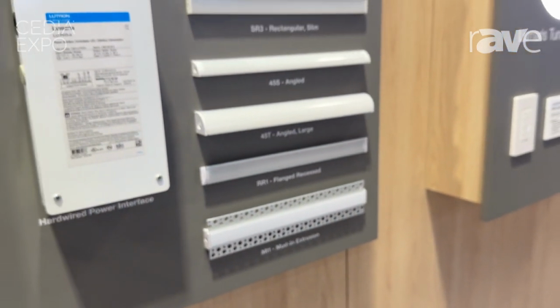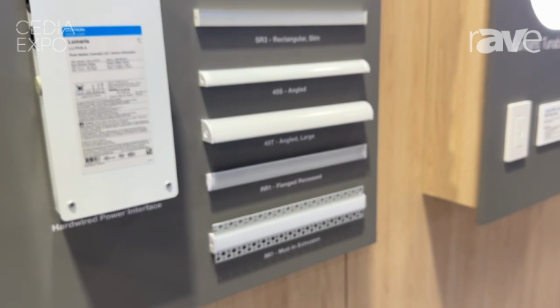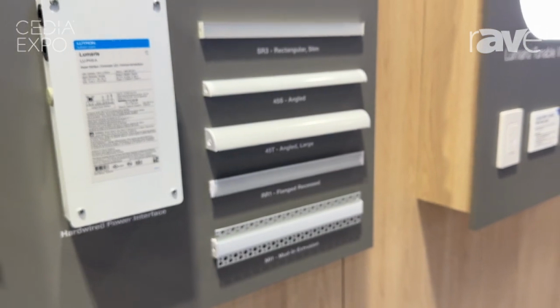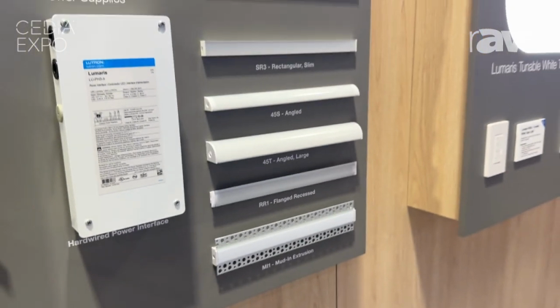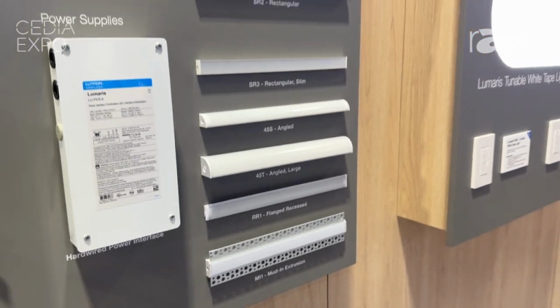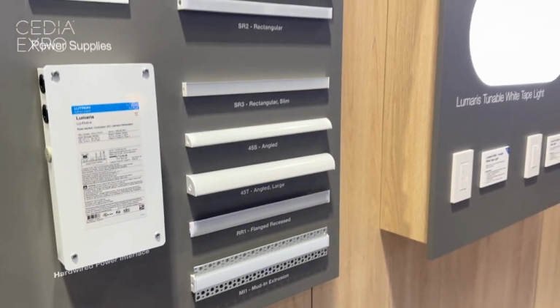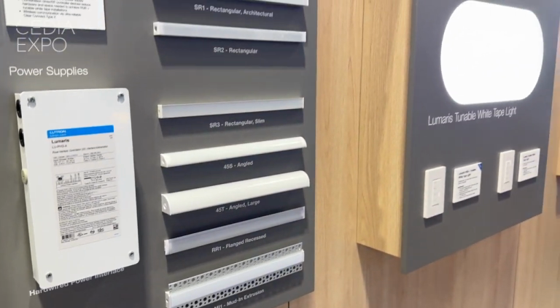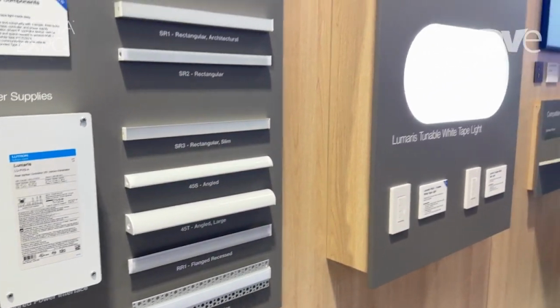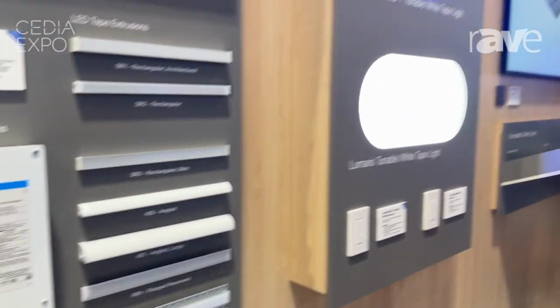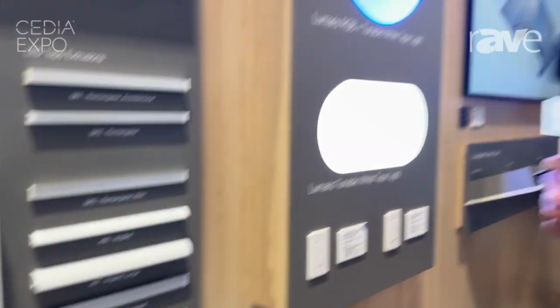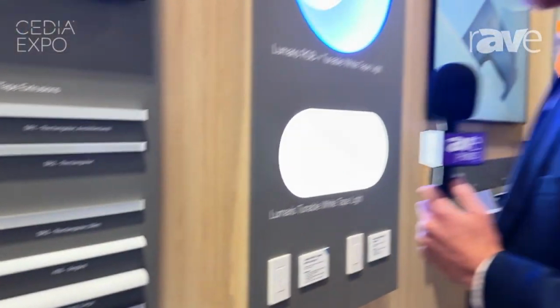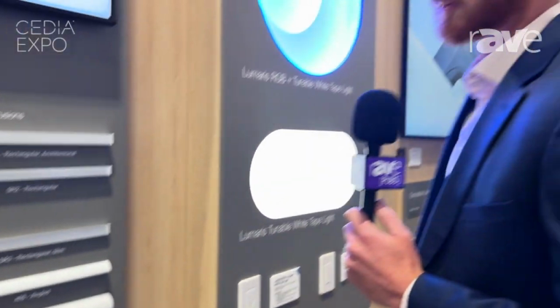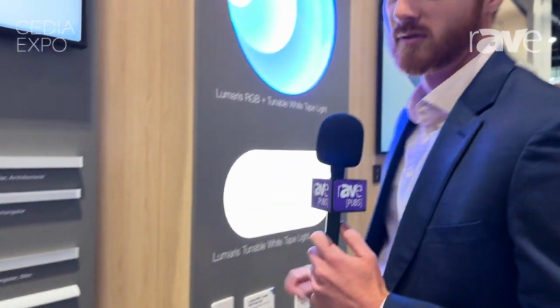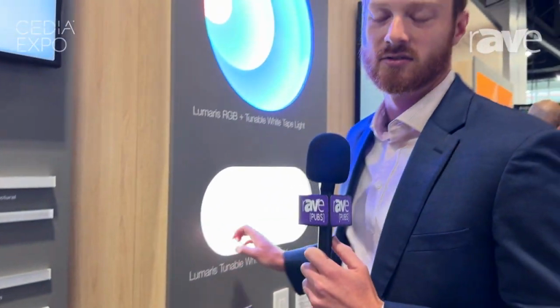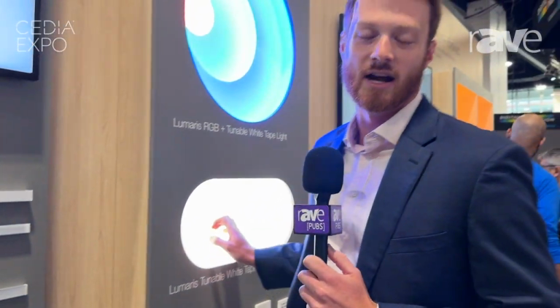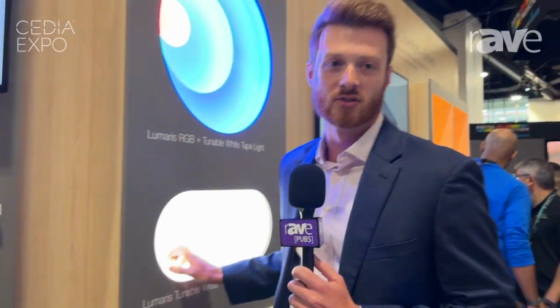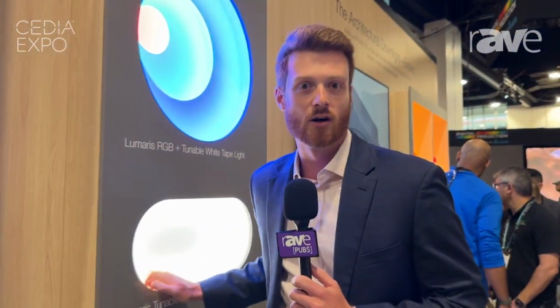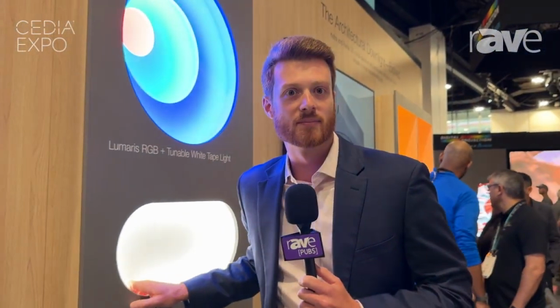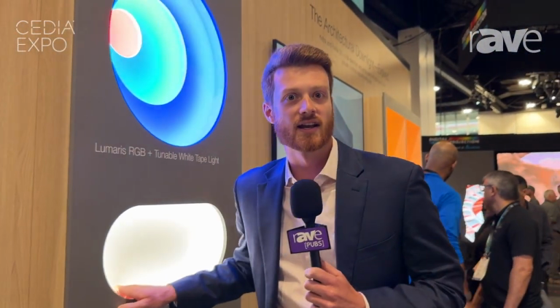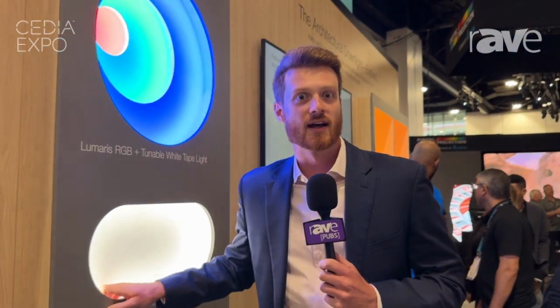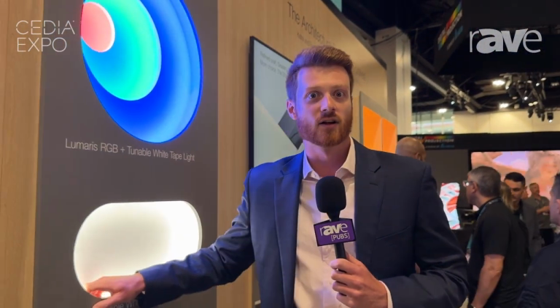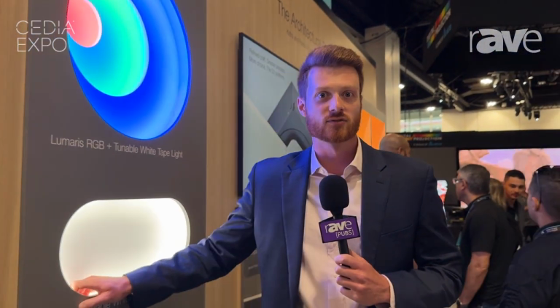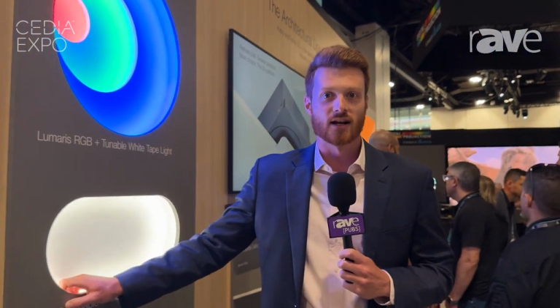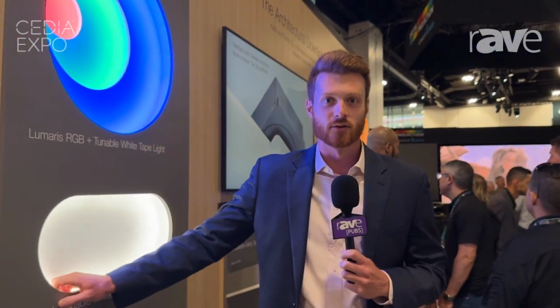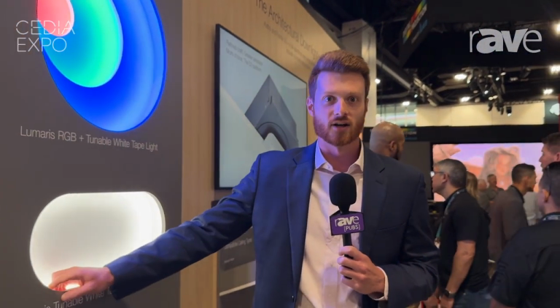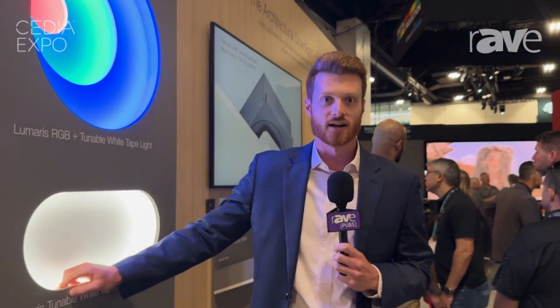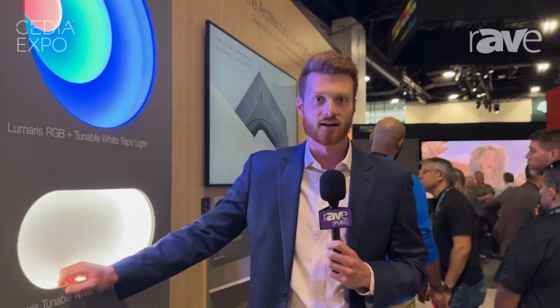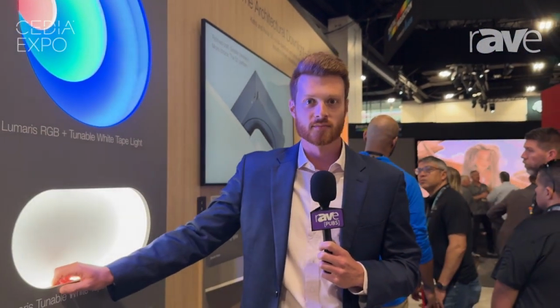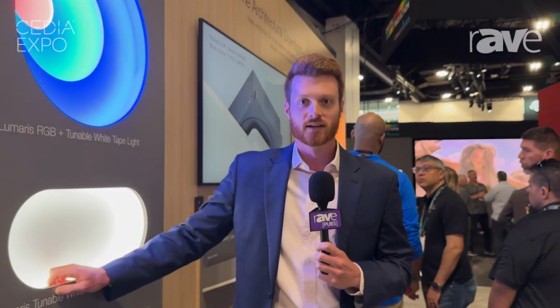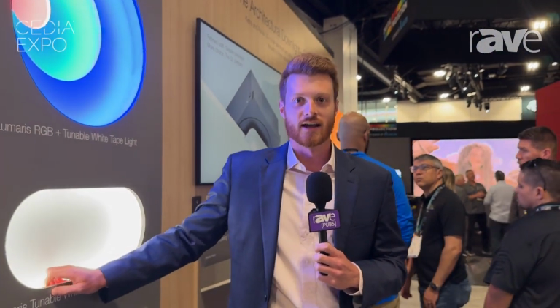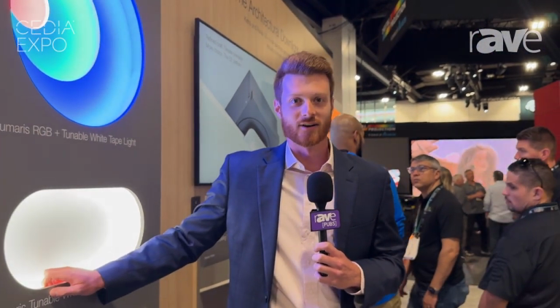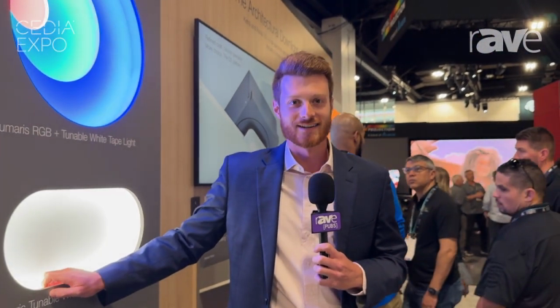If you have any questions, please reach out to our website at luxury.lutron.com. Have a great day.